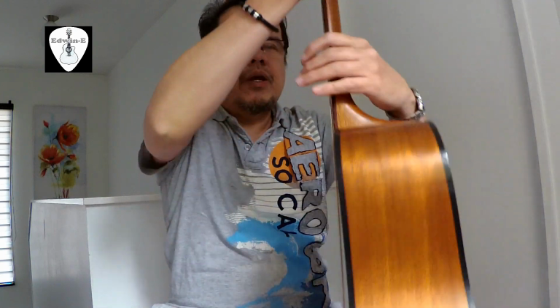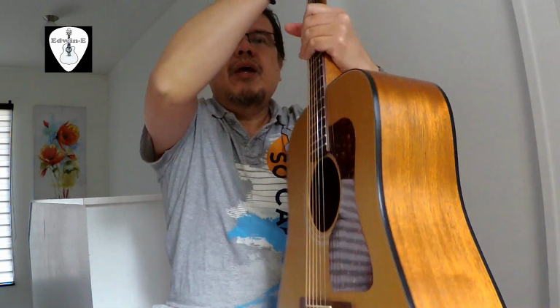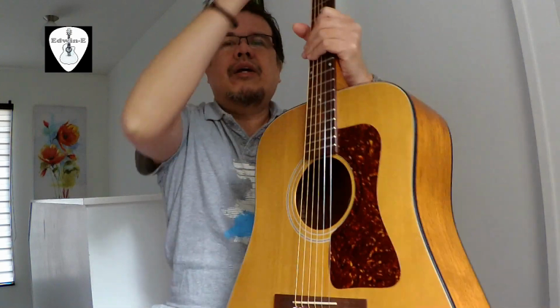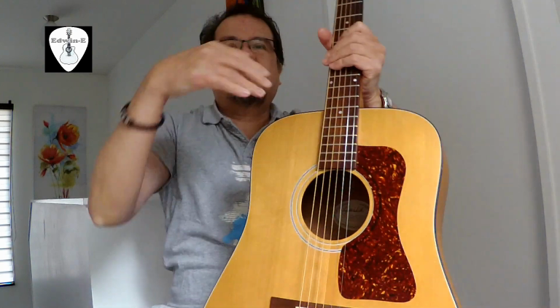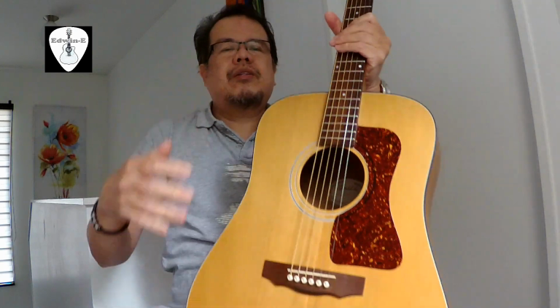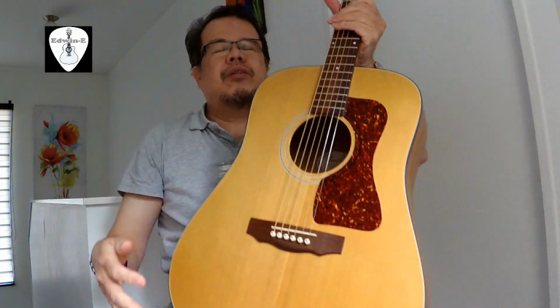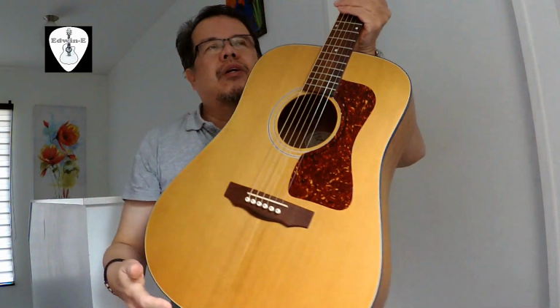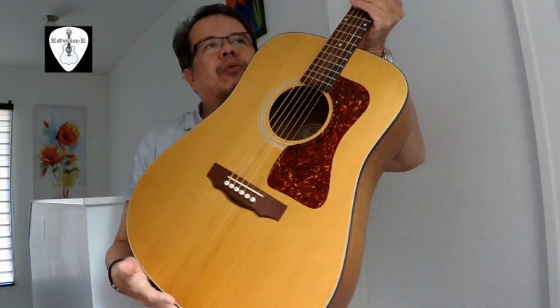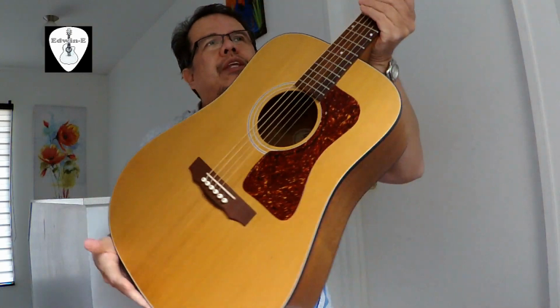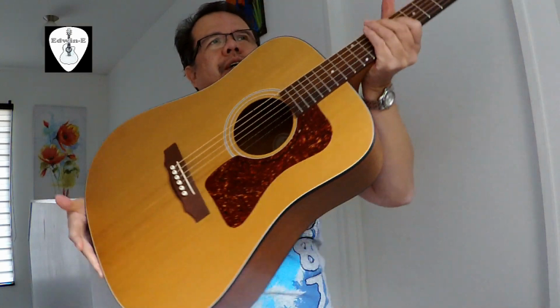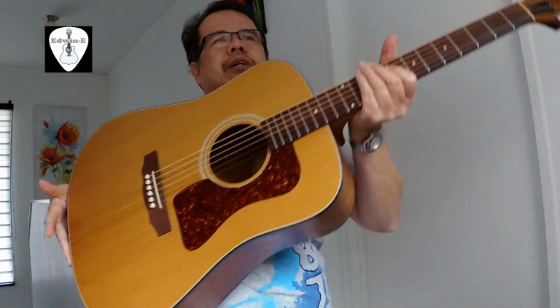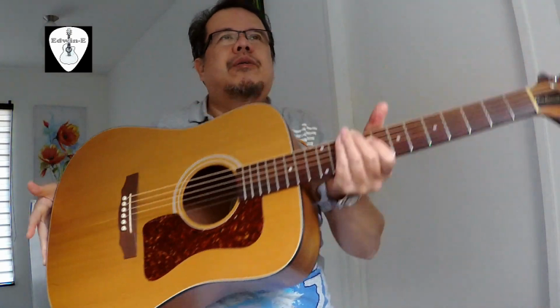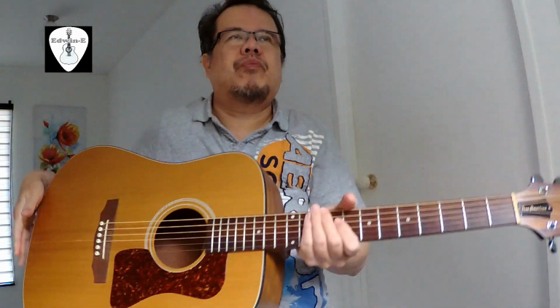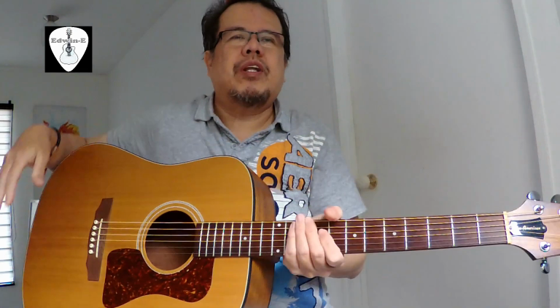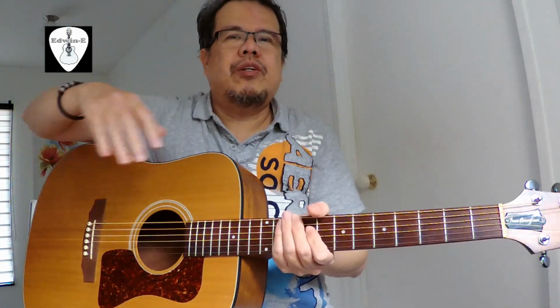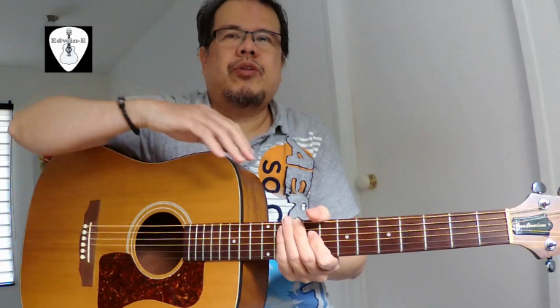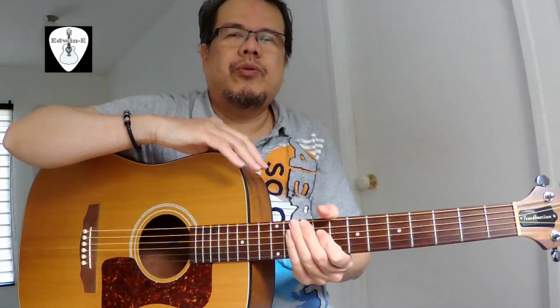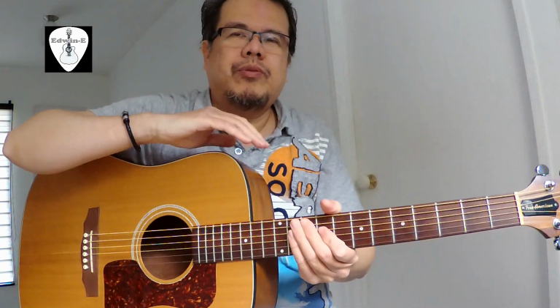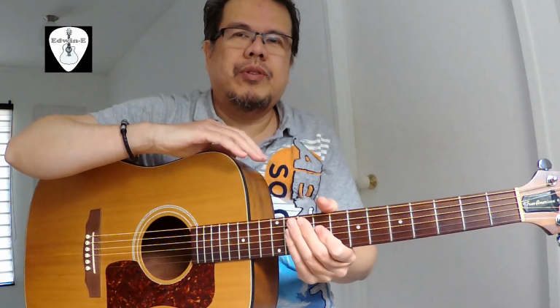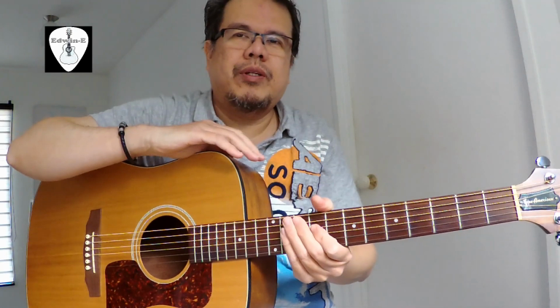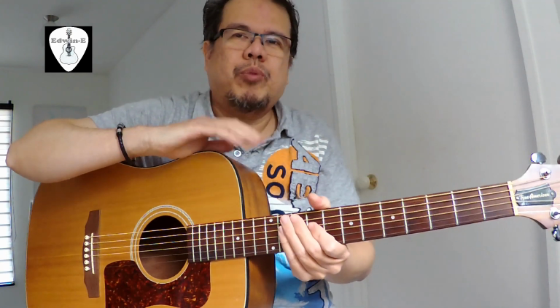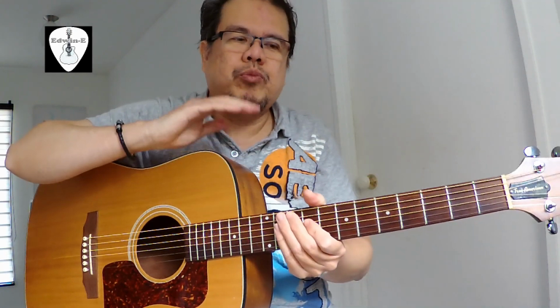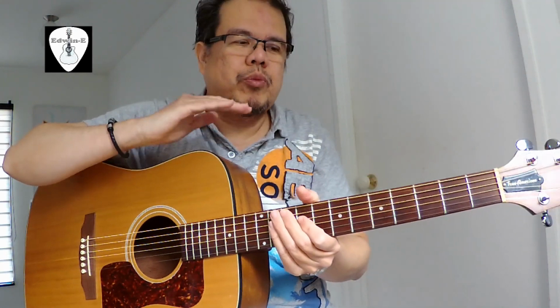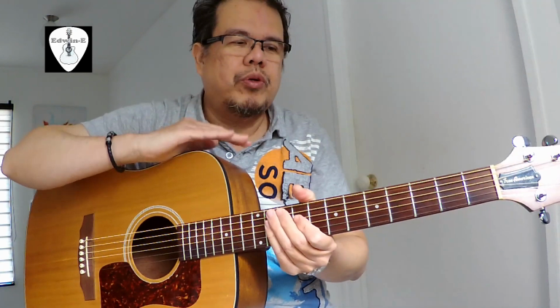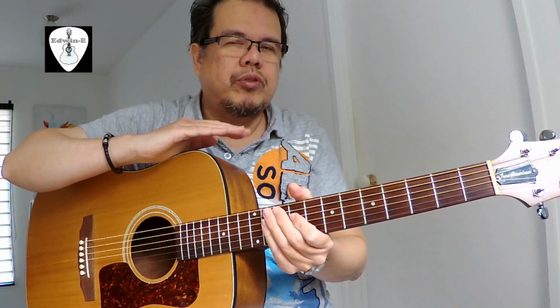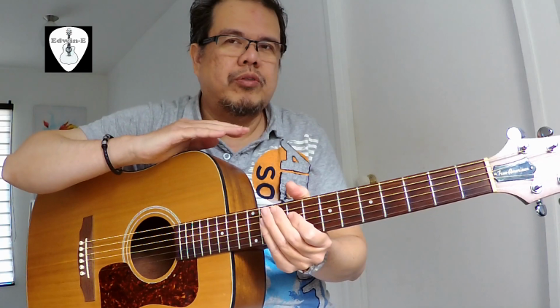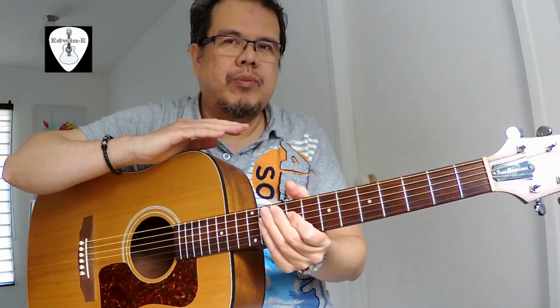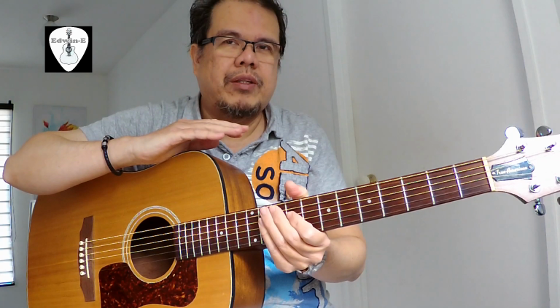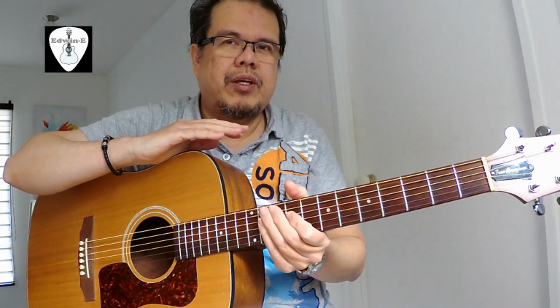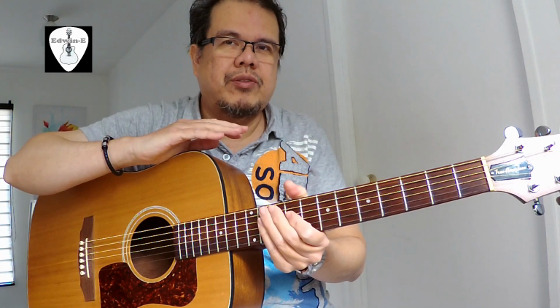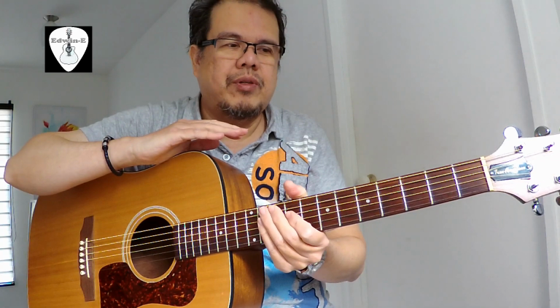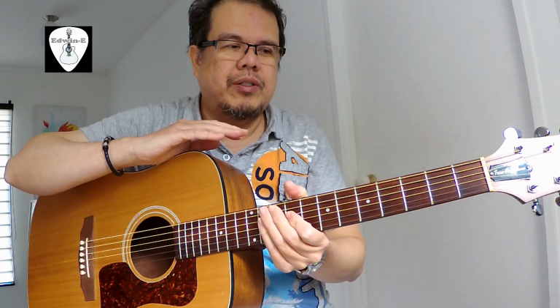I restrung this guitar with Cleartone phosphor bronze custom light gauge strings.